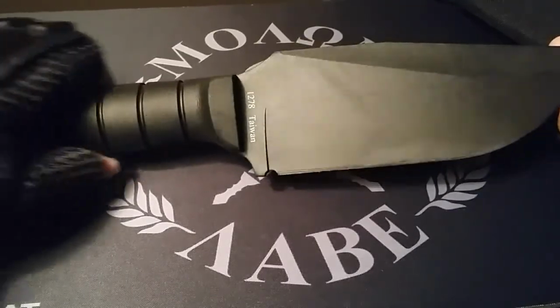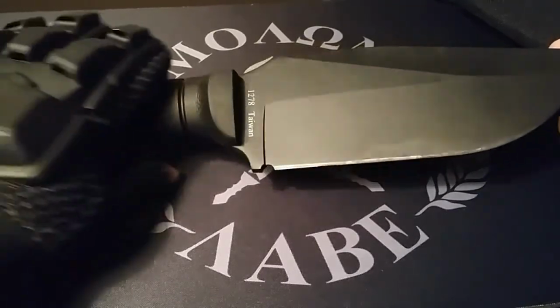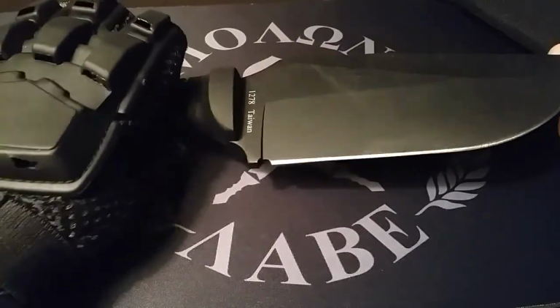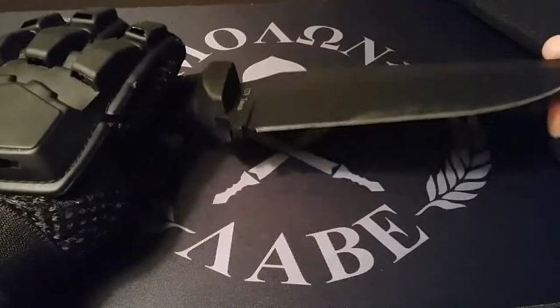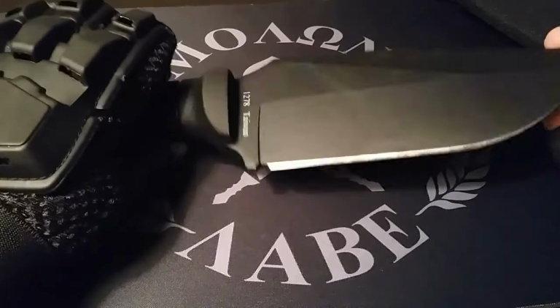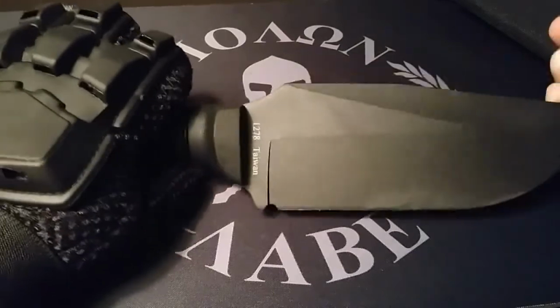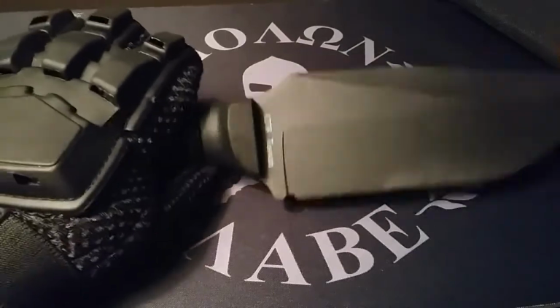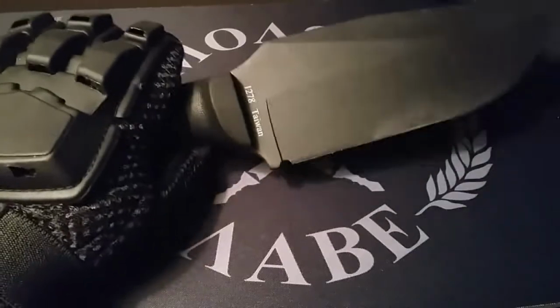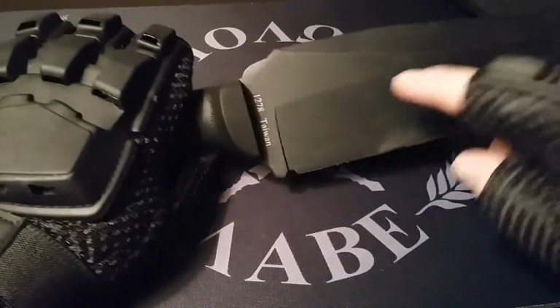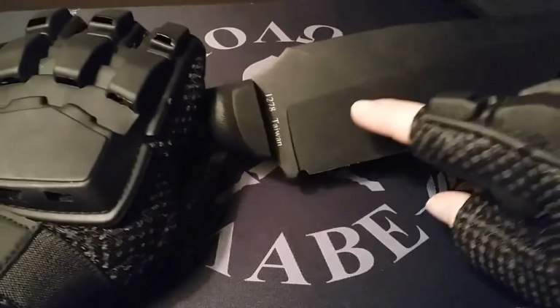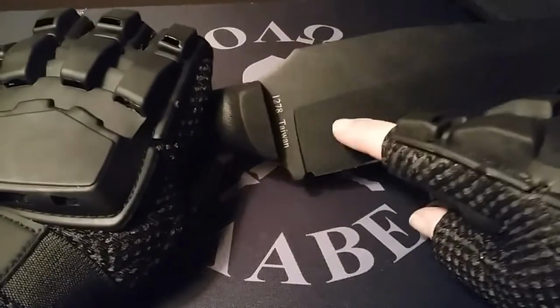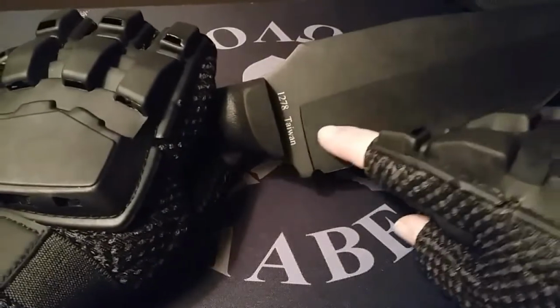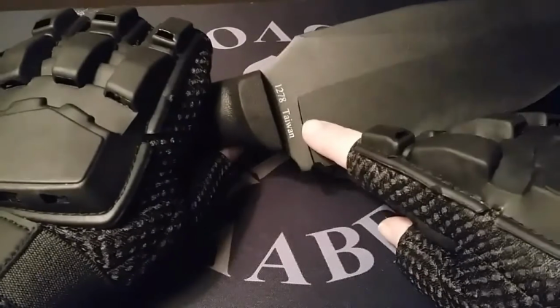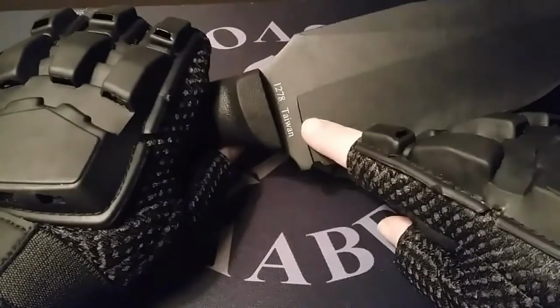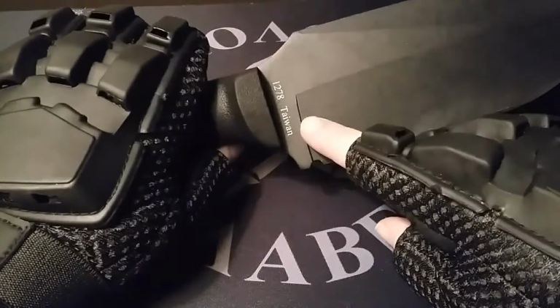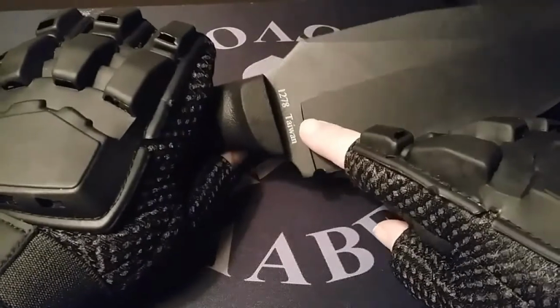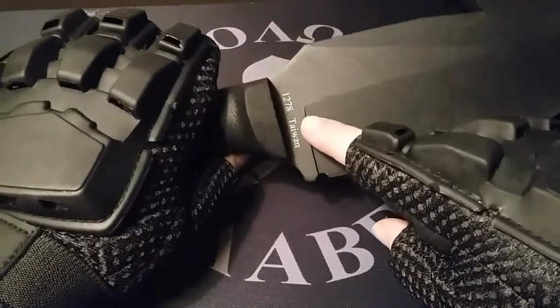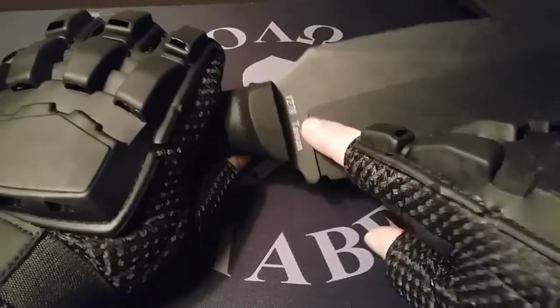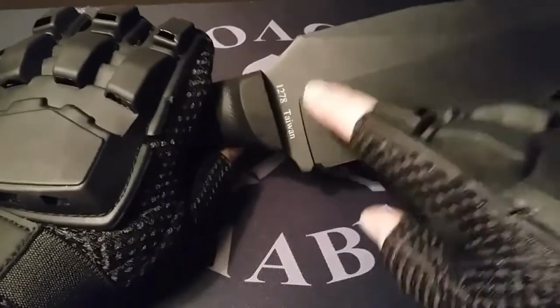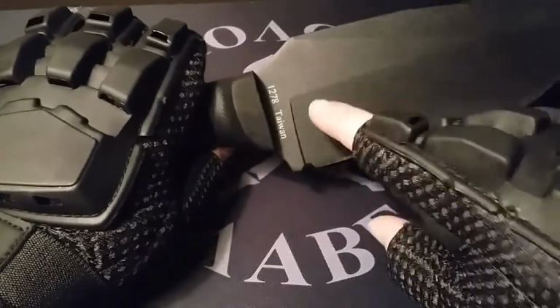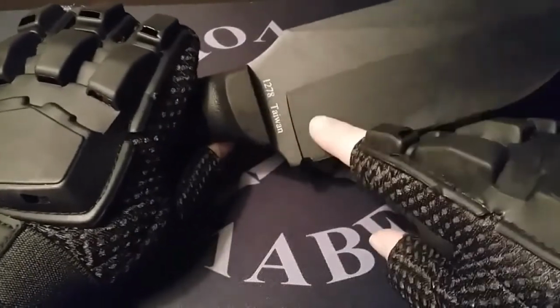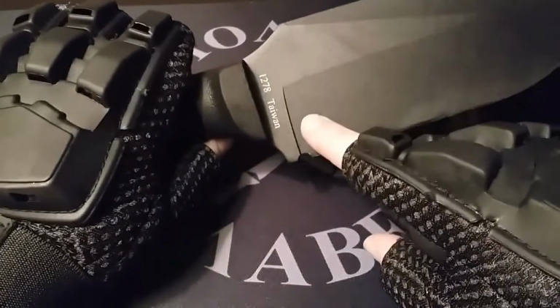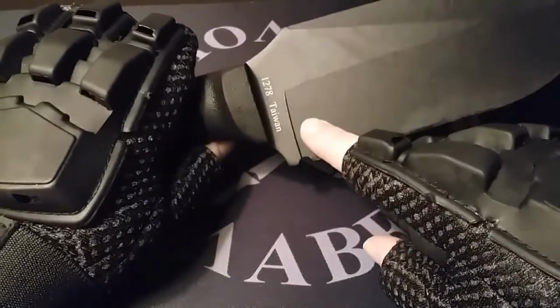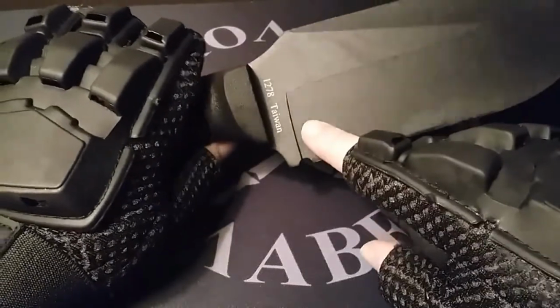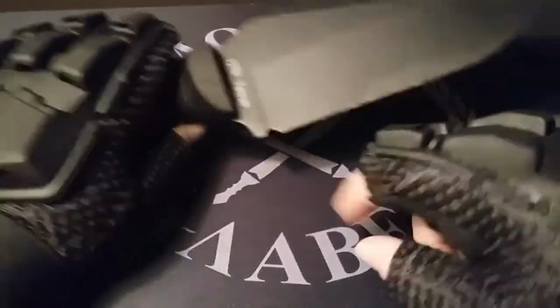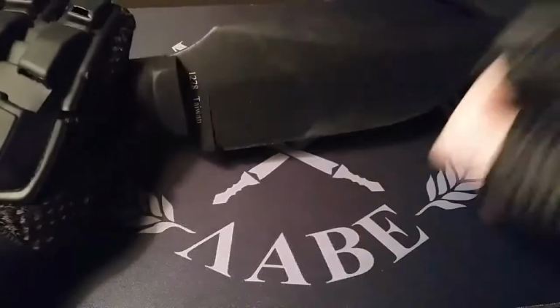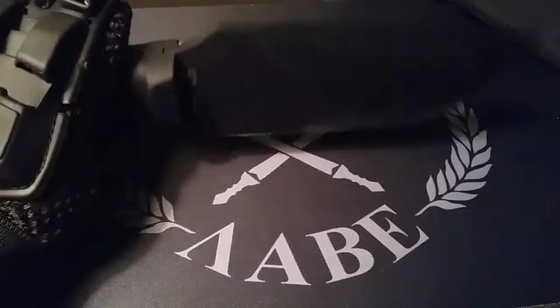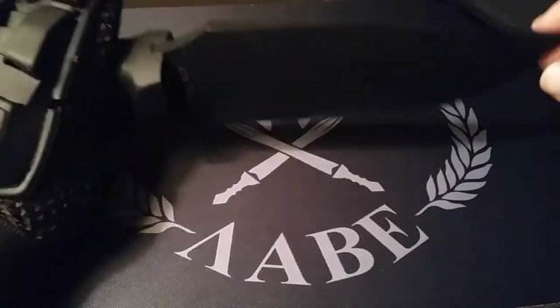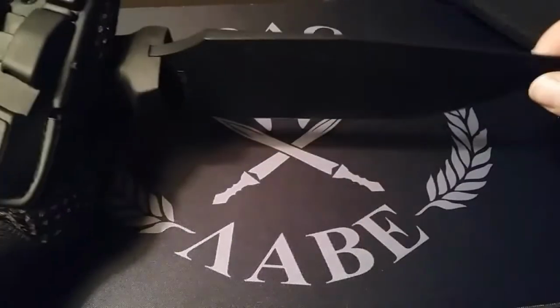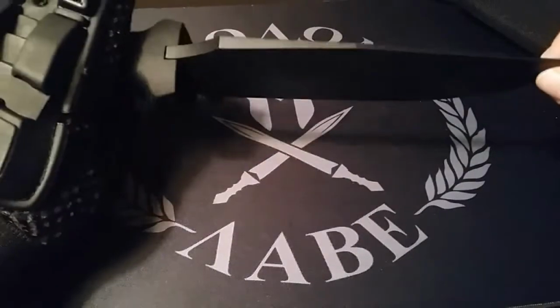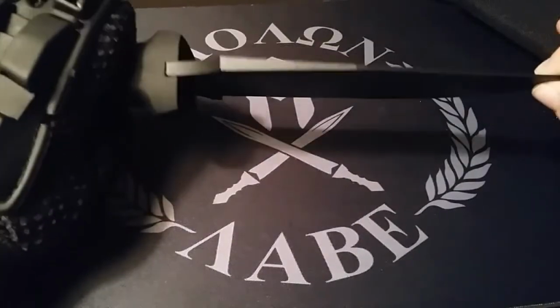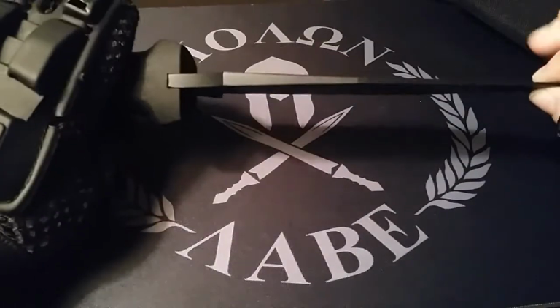It is made in Taiwan, but don't let that scare you away. This is a very decent blade.